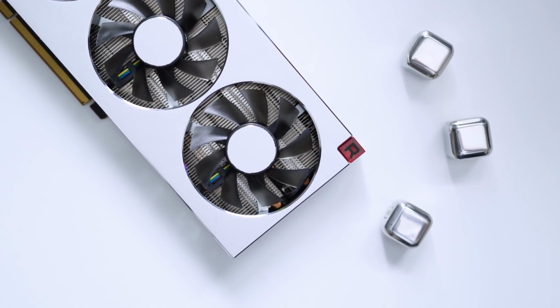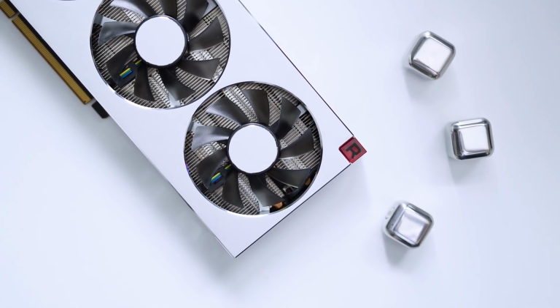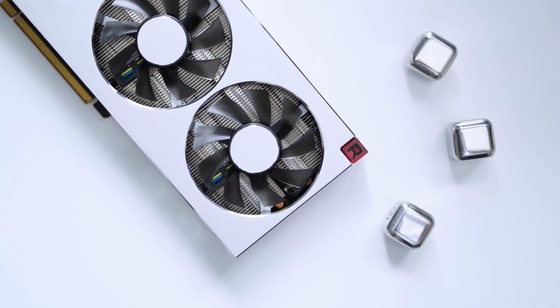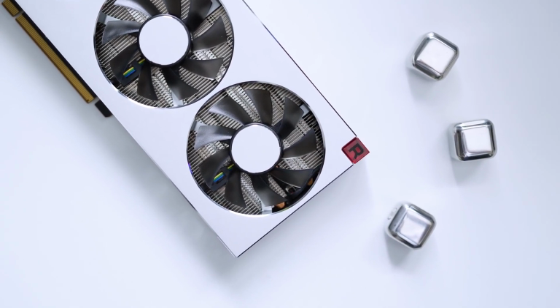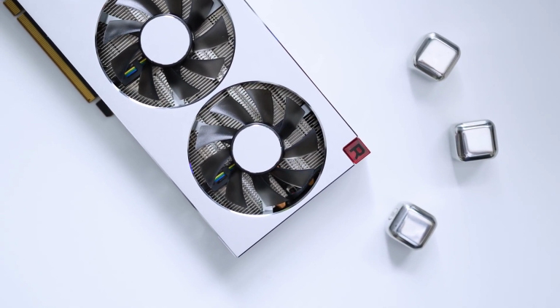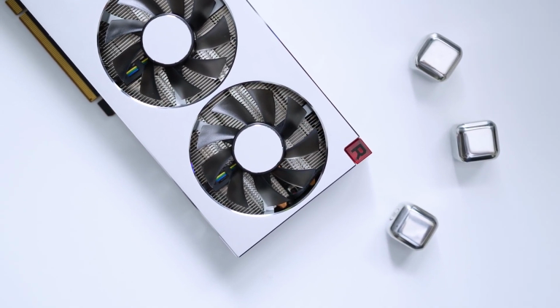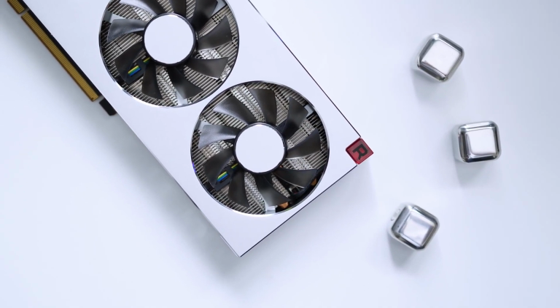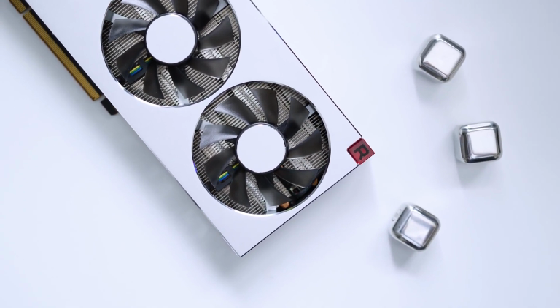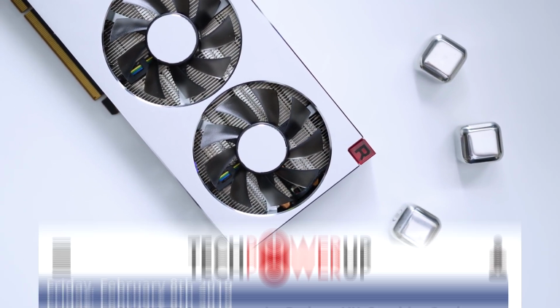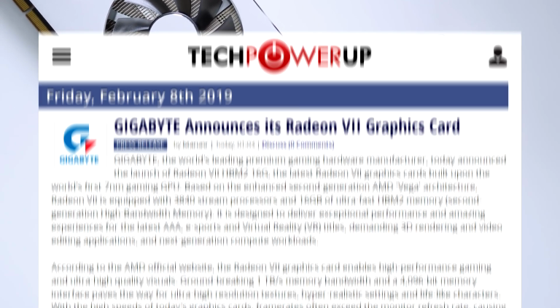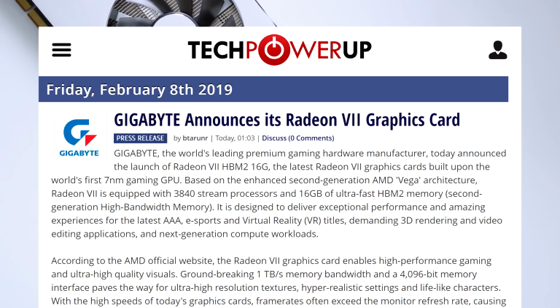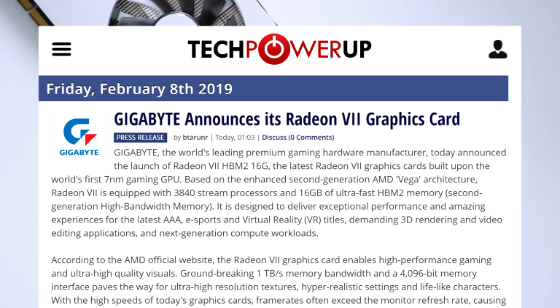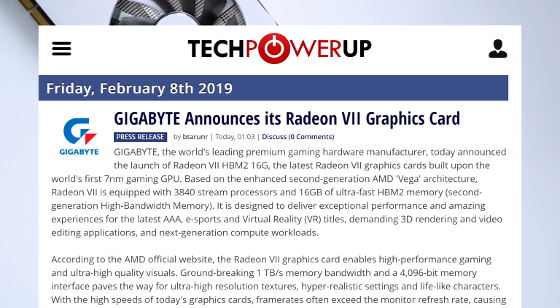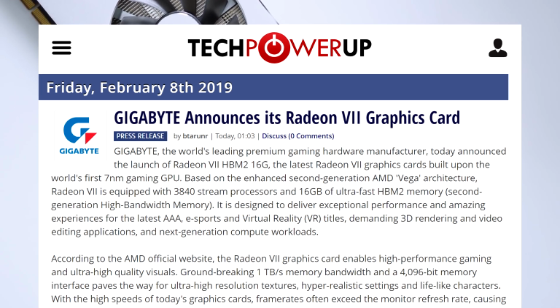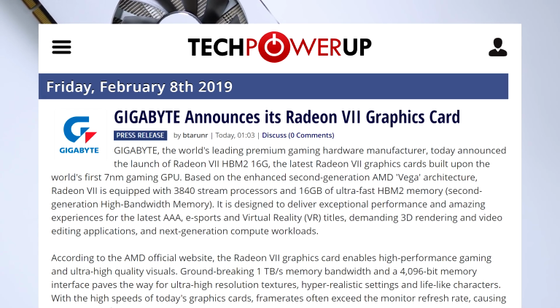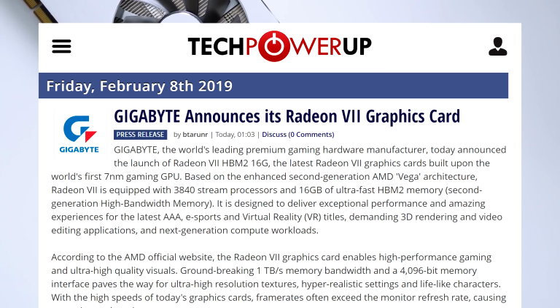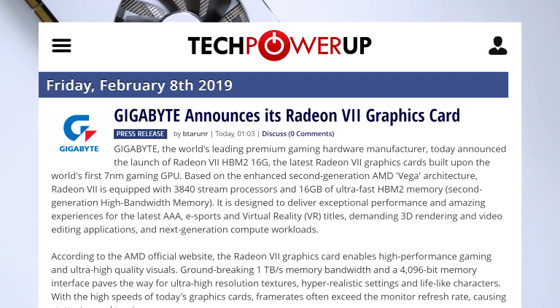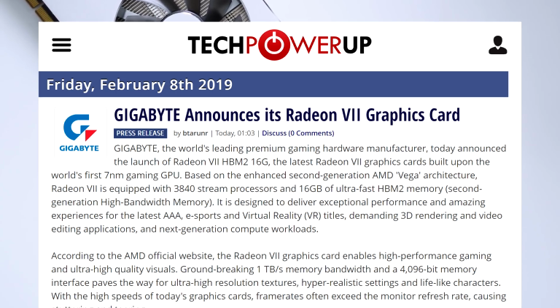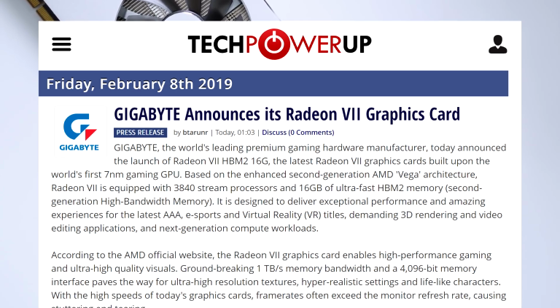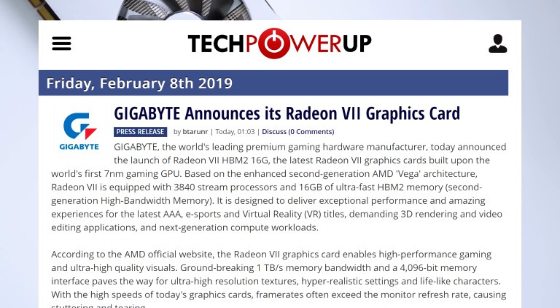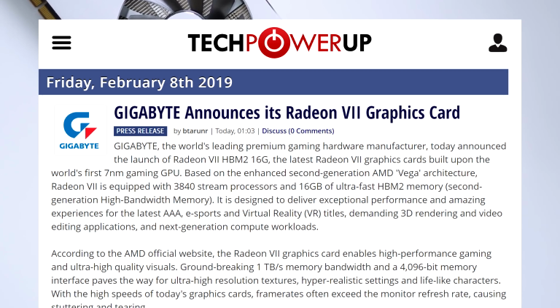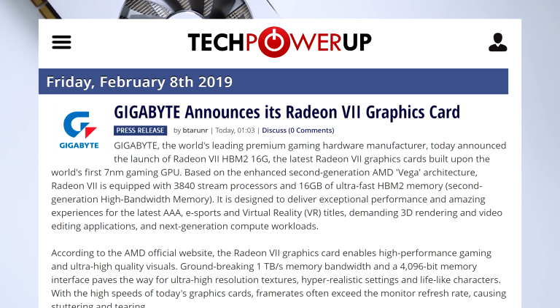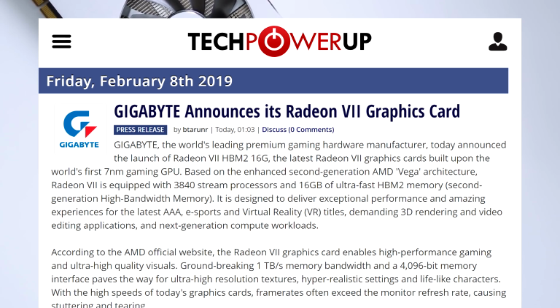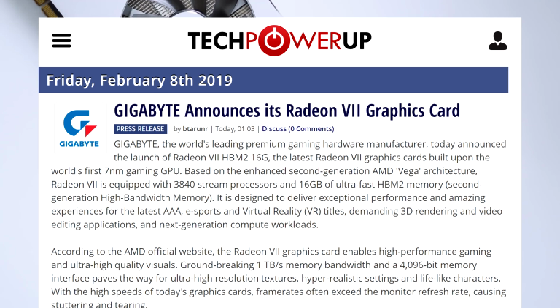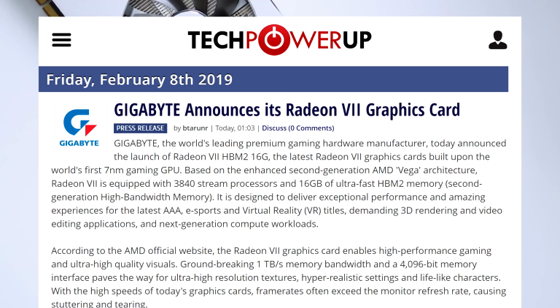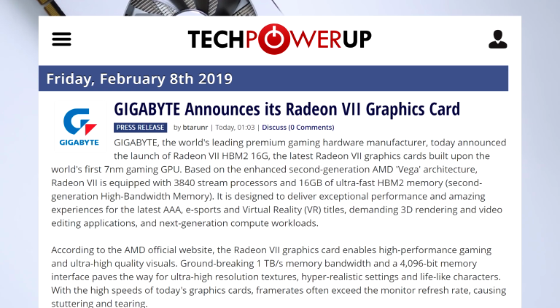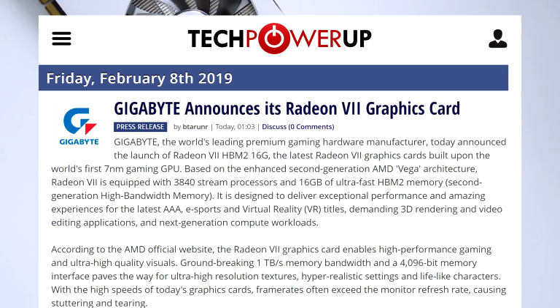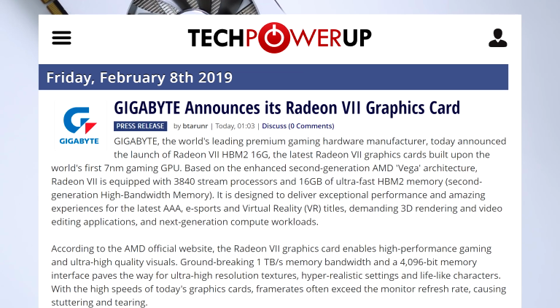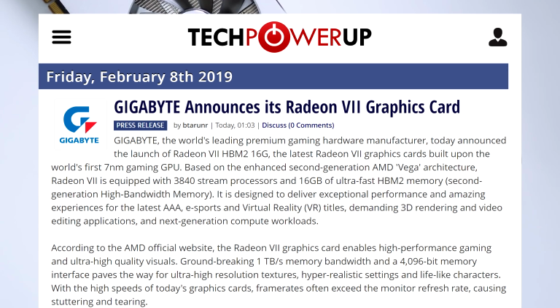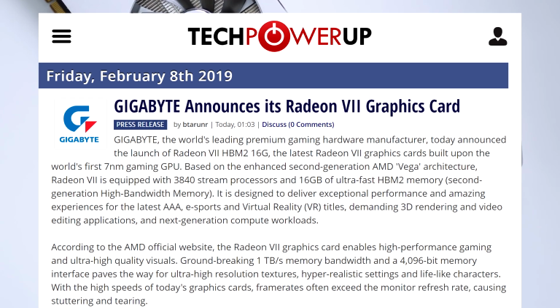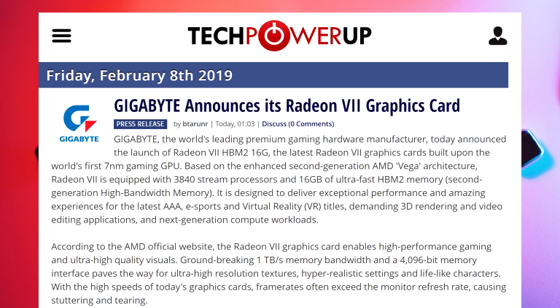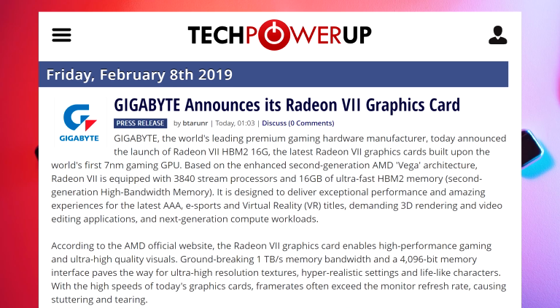As for the card itself, it looks like third parties are going to churn some out, with Gigabyte being one of the first.